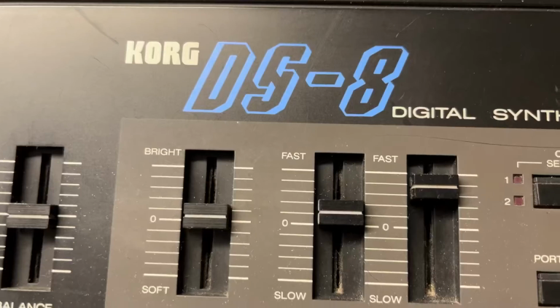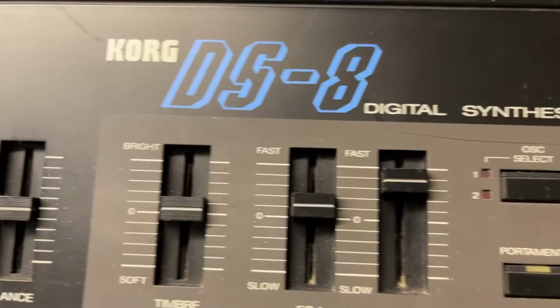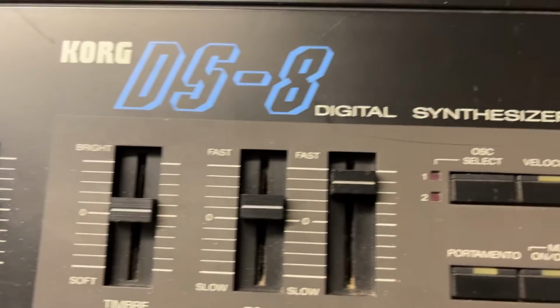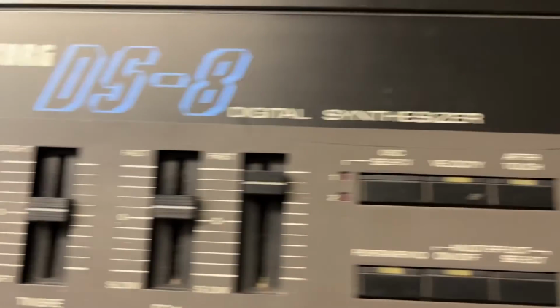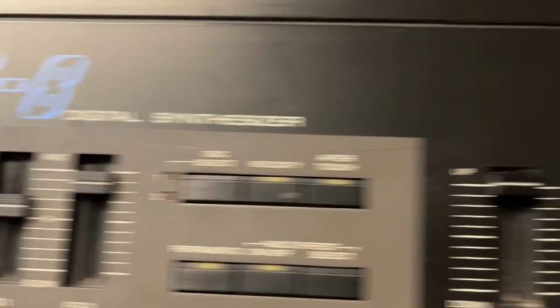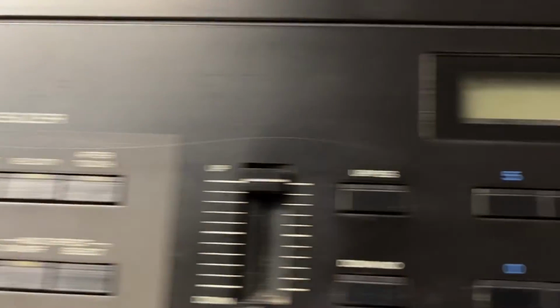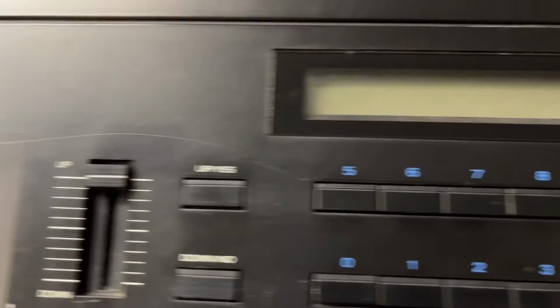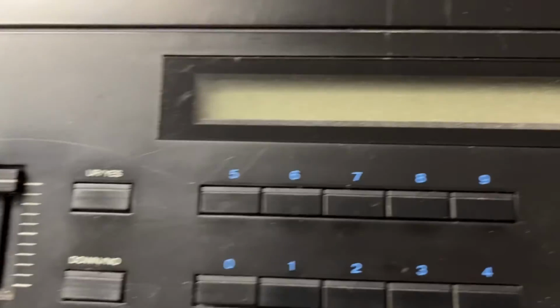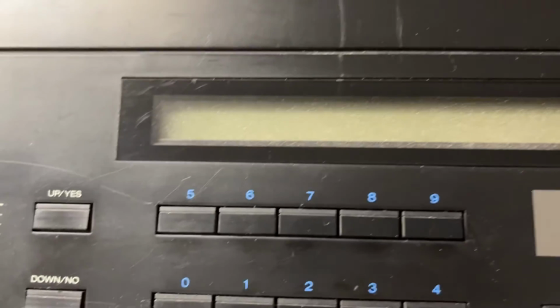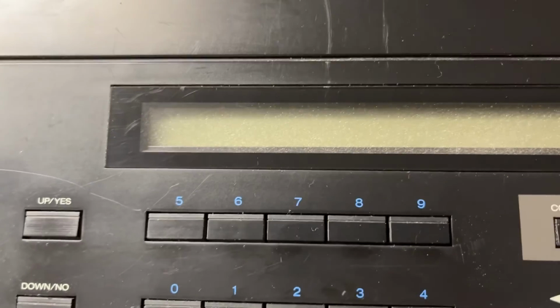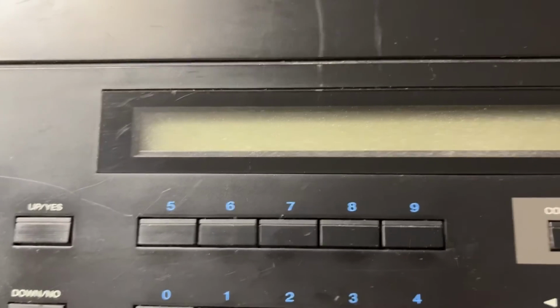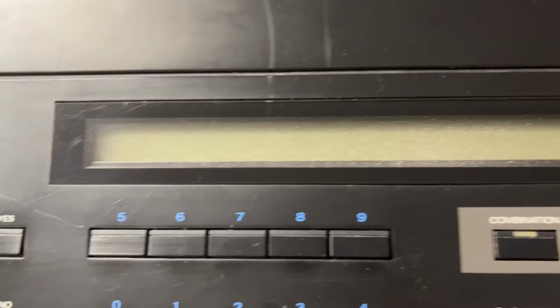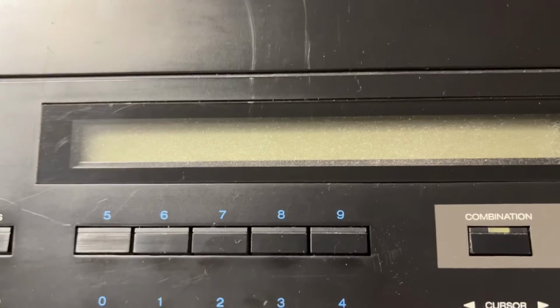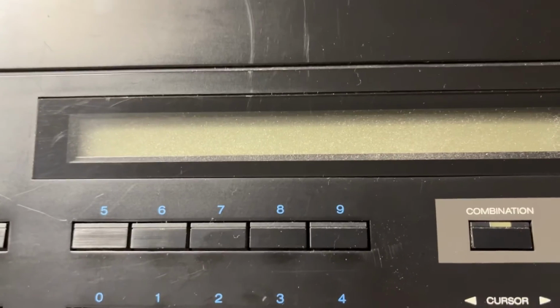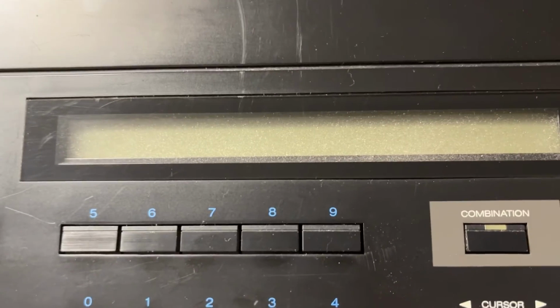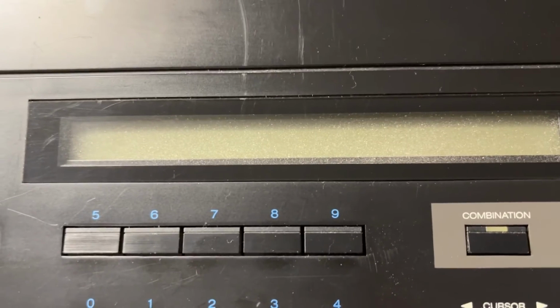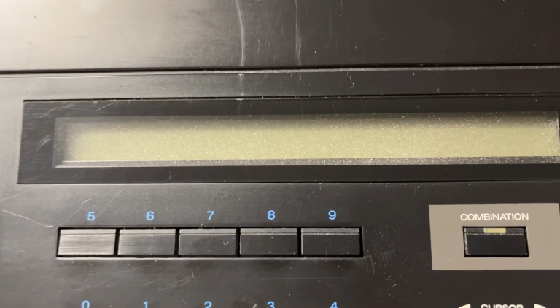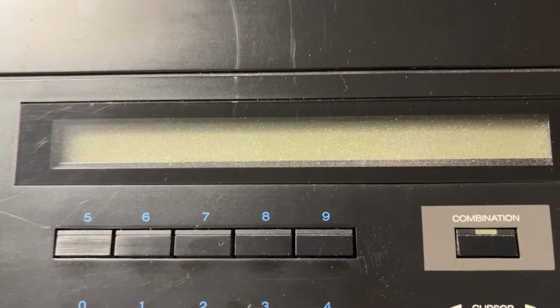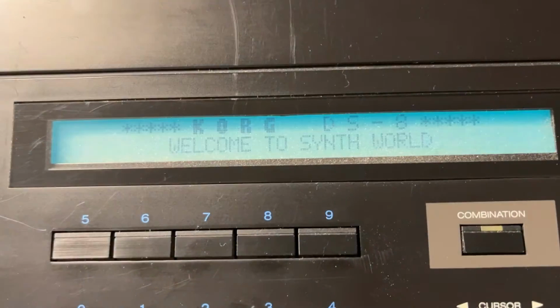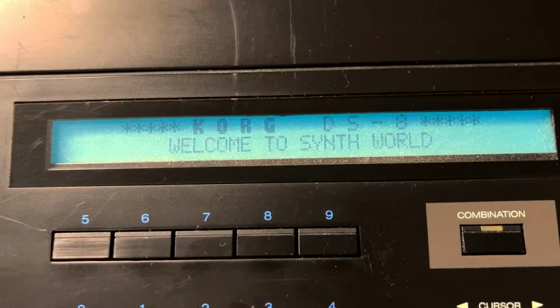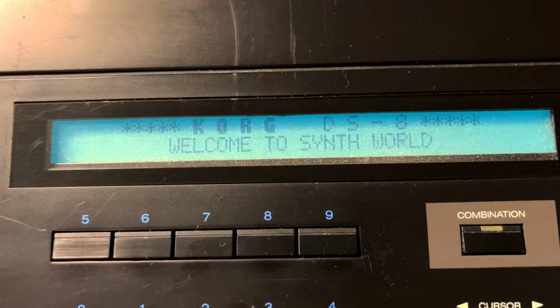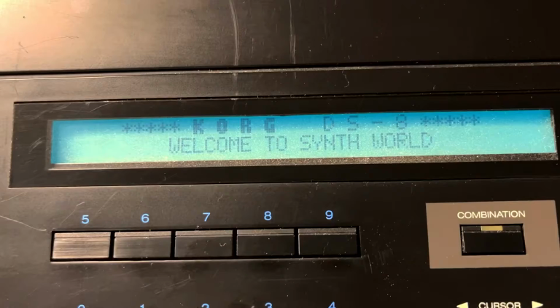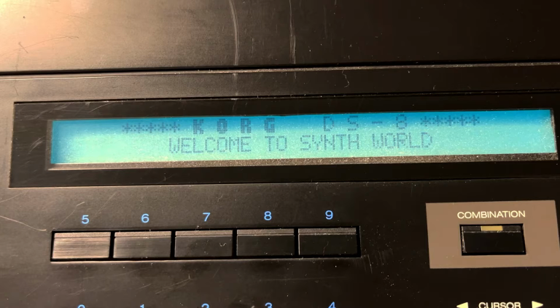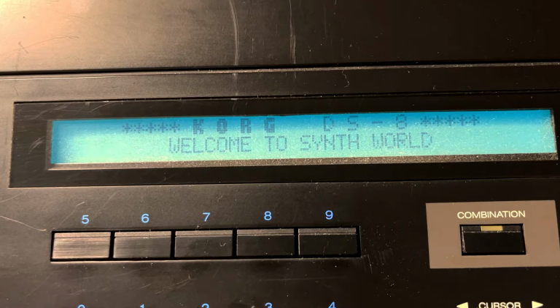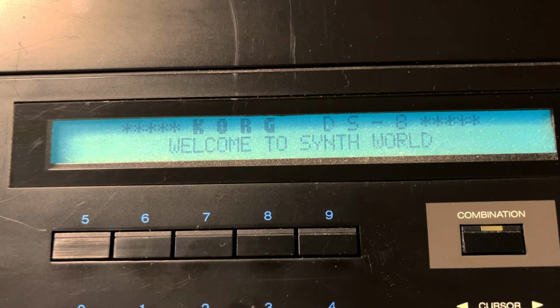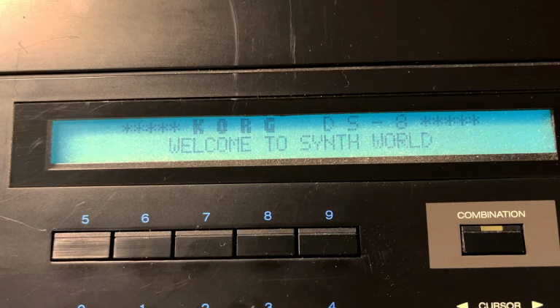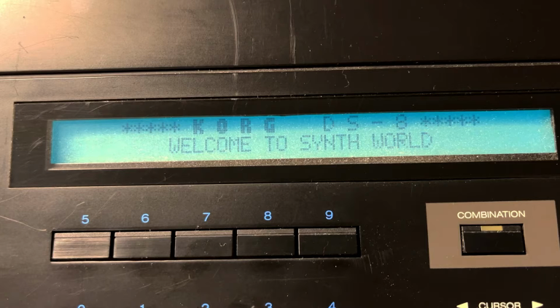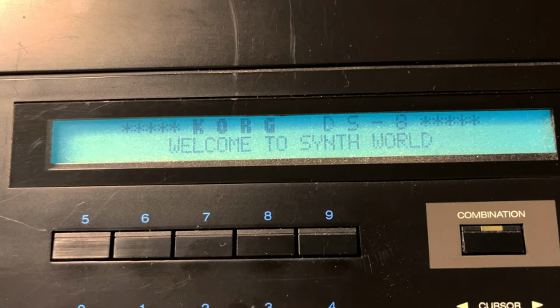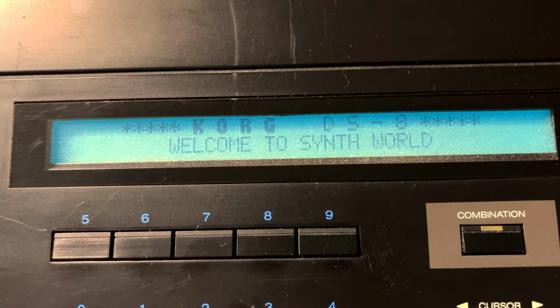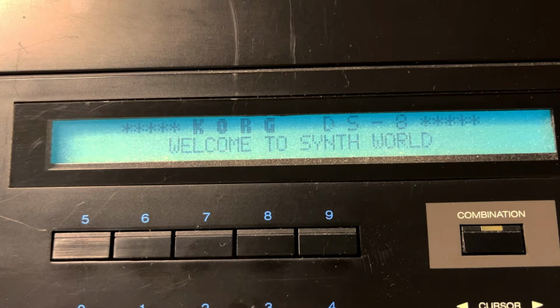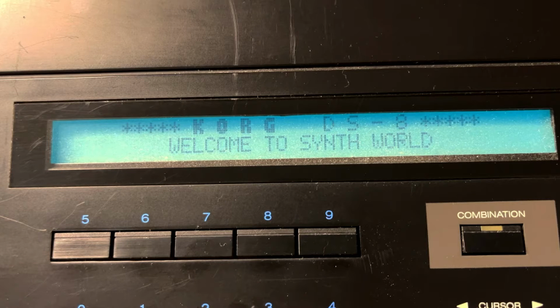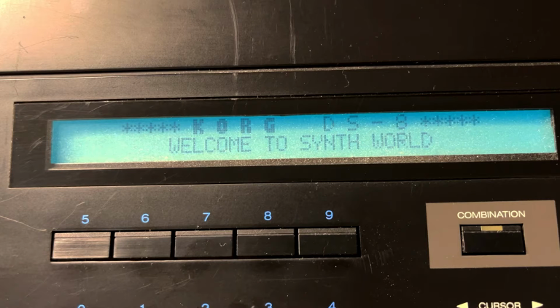I got a Korg DS8 the other day, turning it on for the first time. It's supposed to be a competitor to the DX7. Welcome to Synth World.